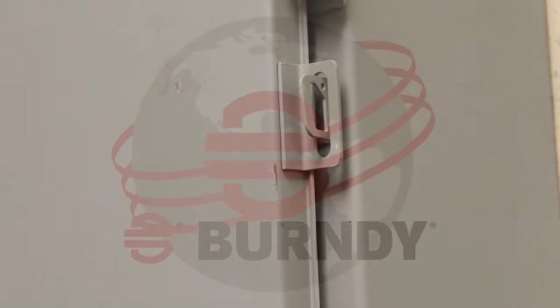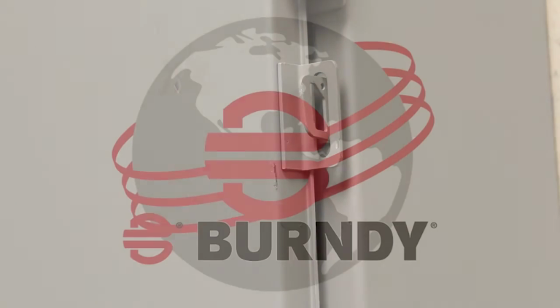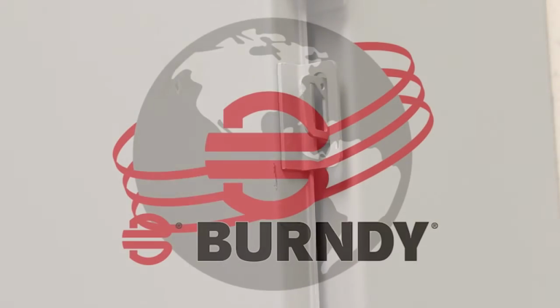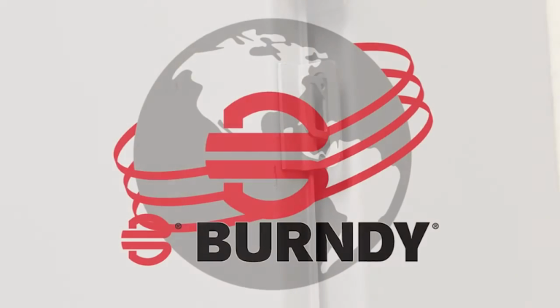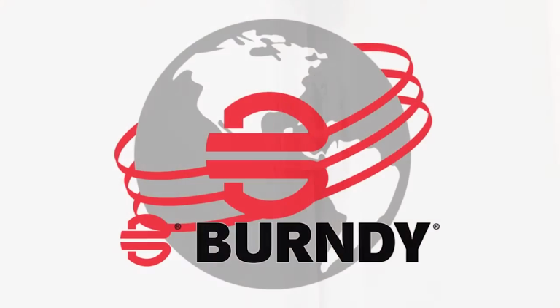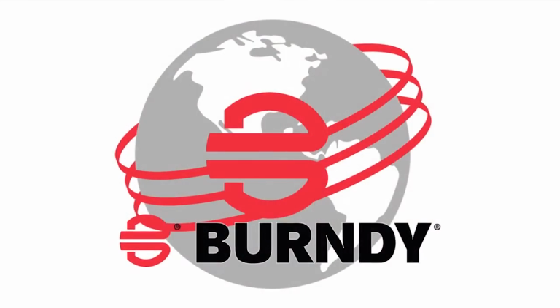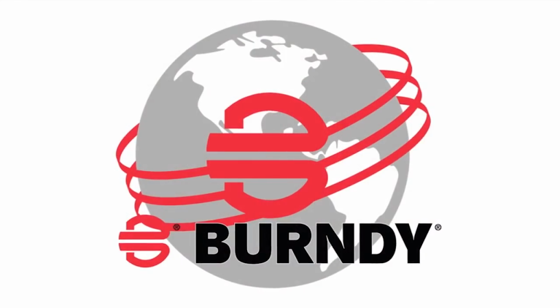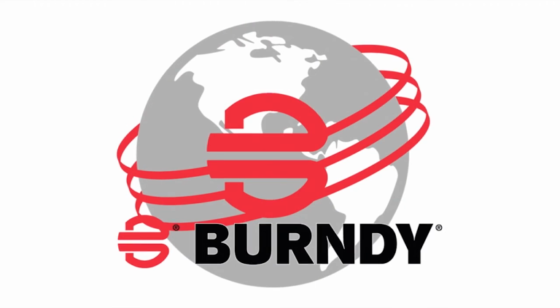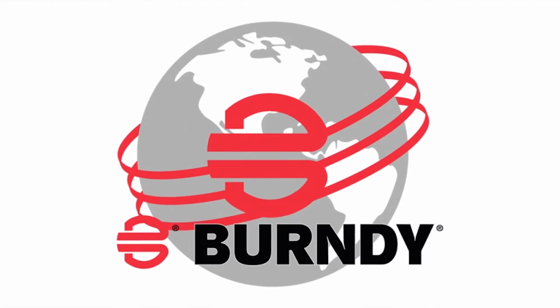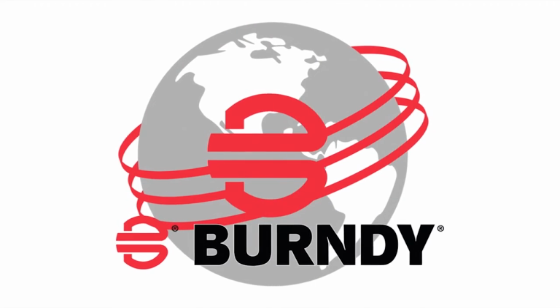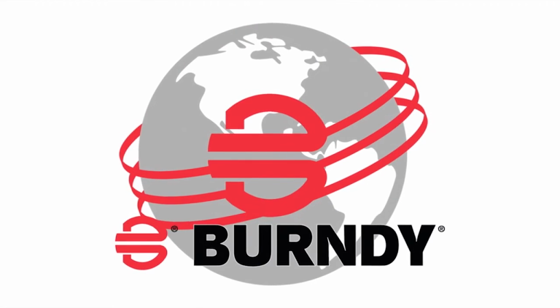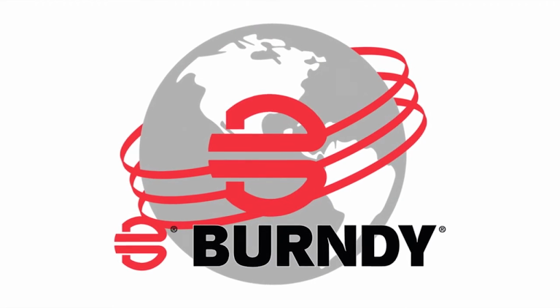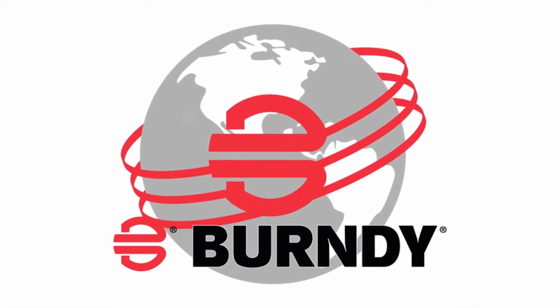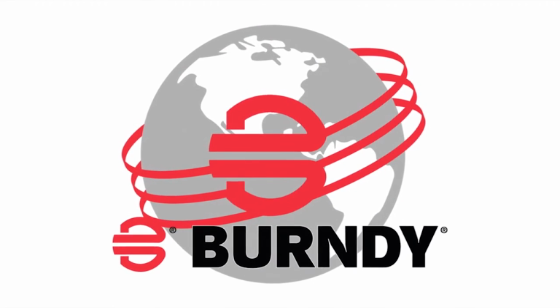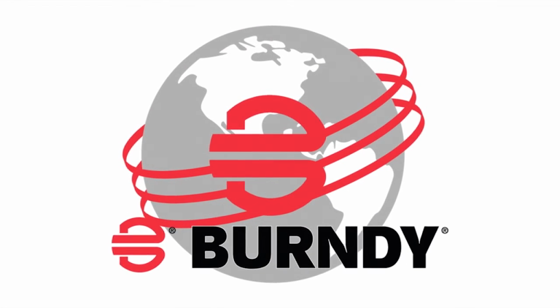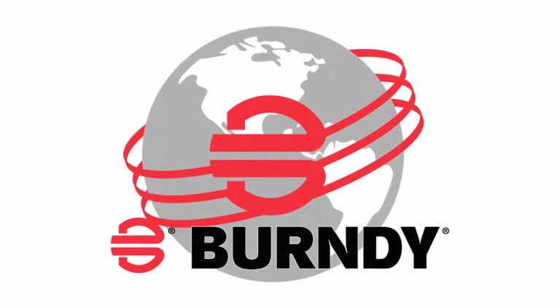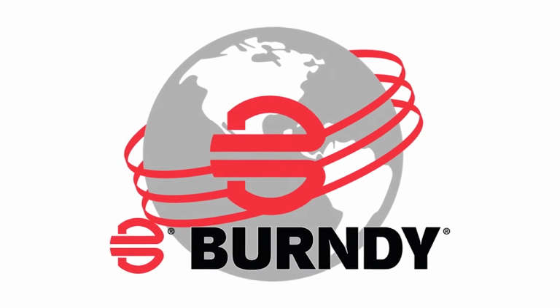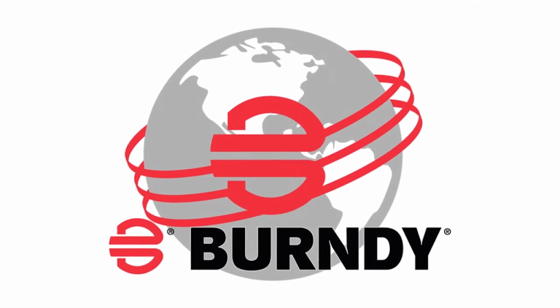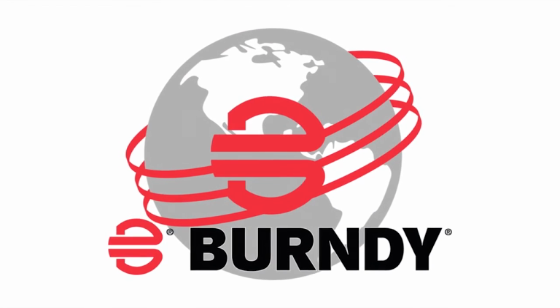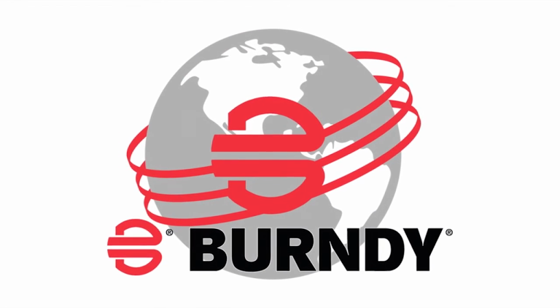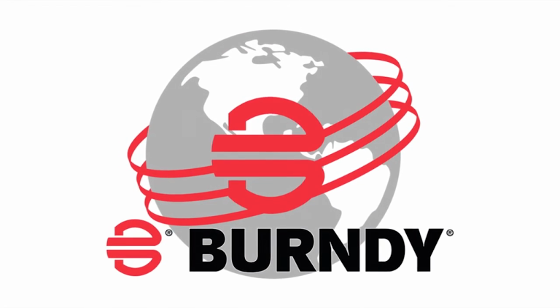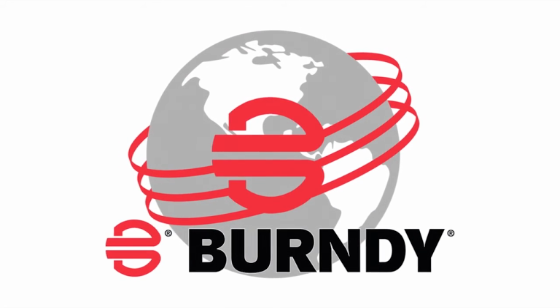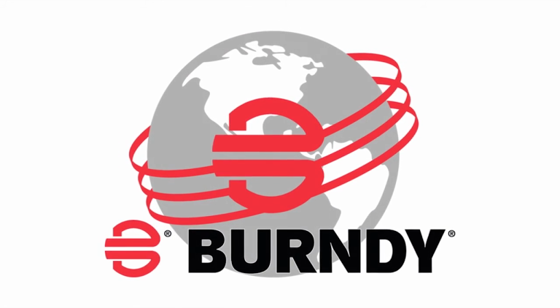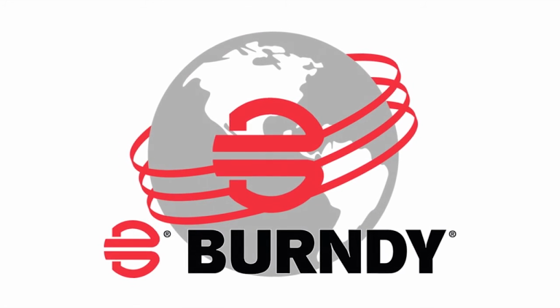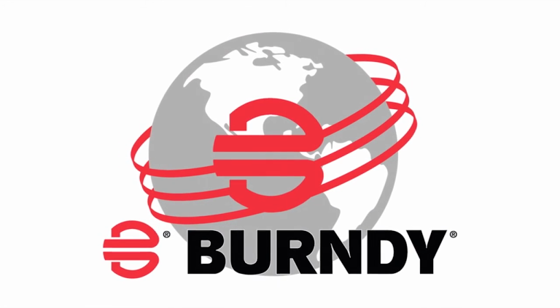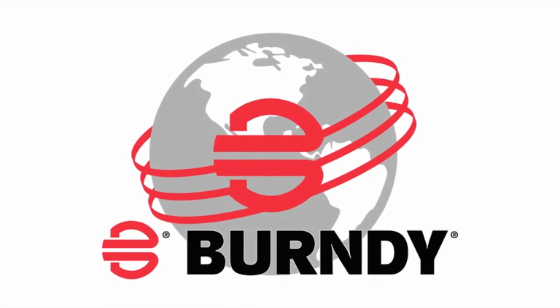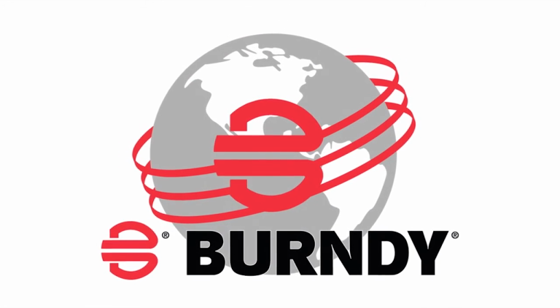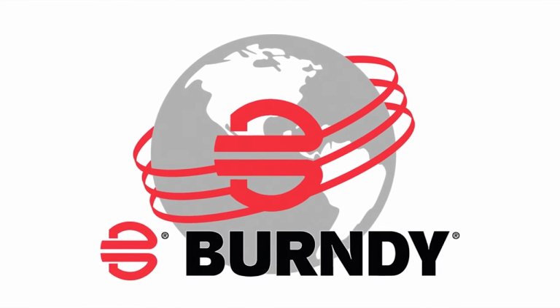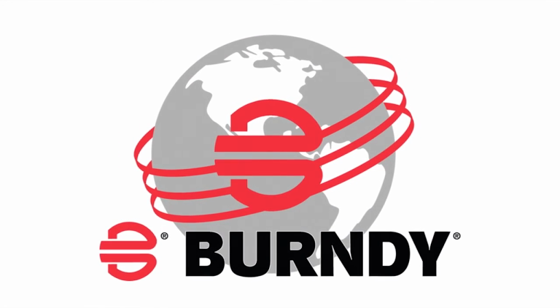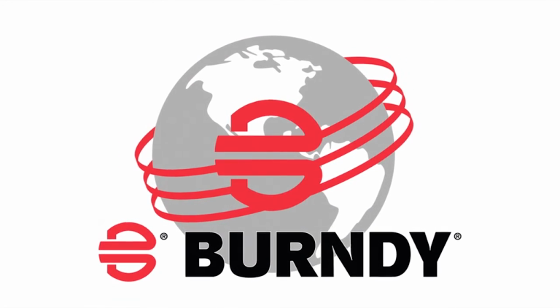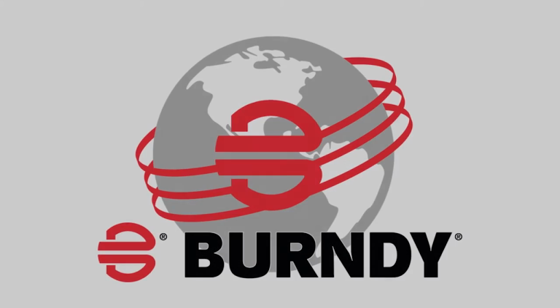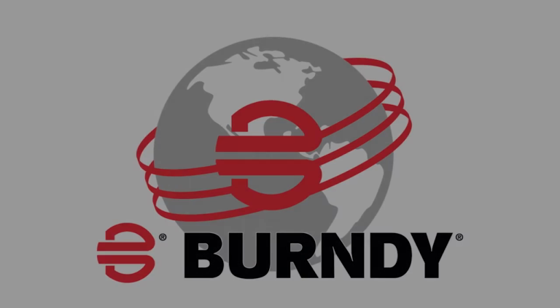Thank you for watching. To learn more about this product and other Berndi products, visit Berndi.com.